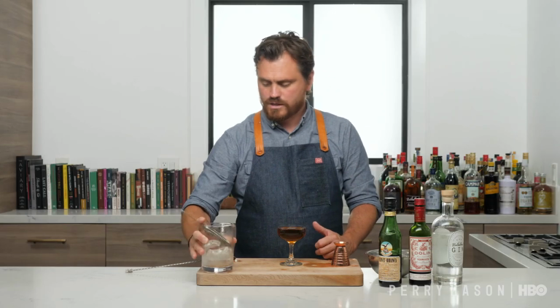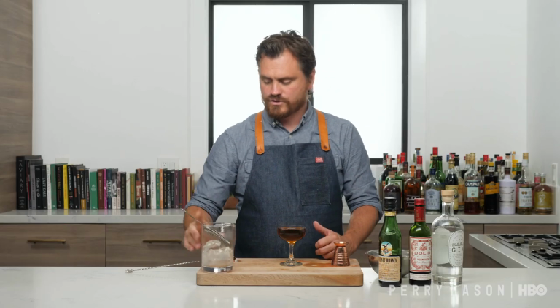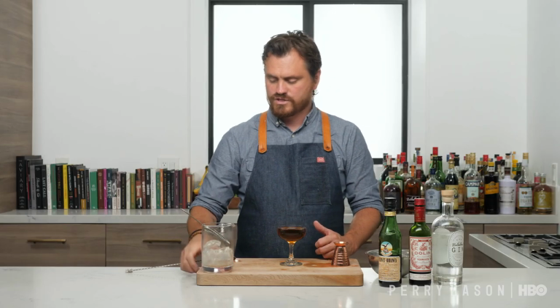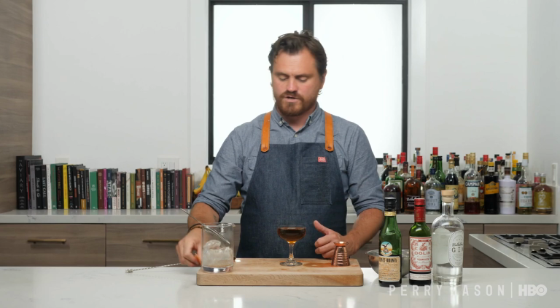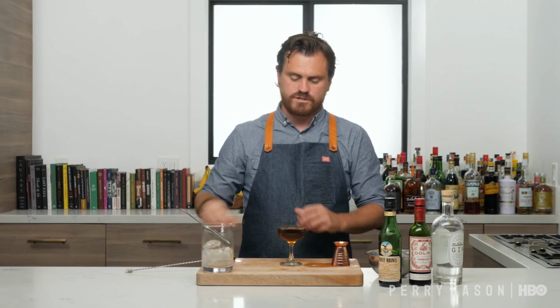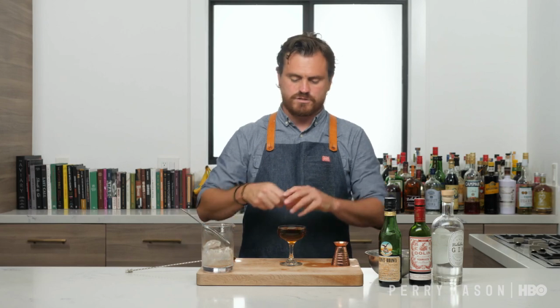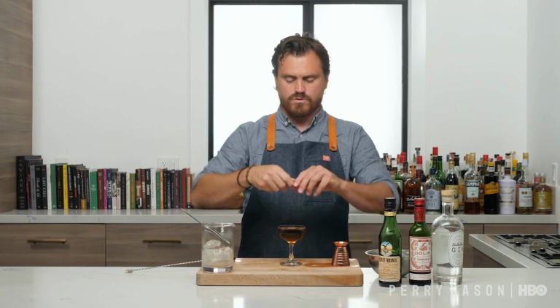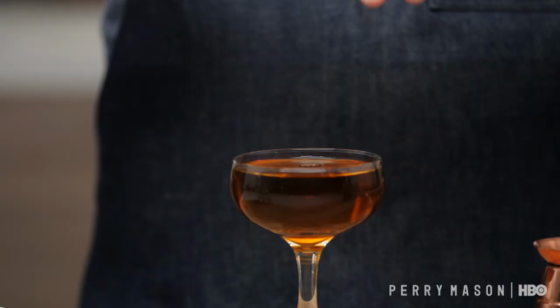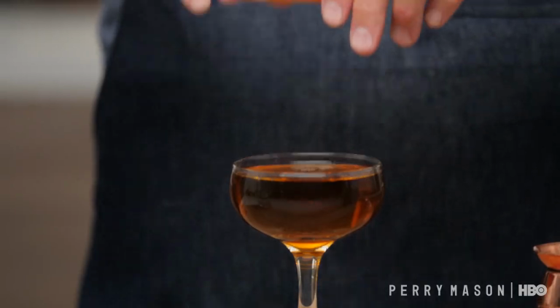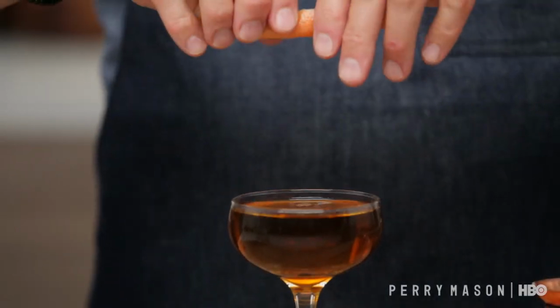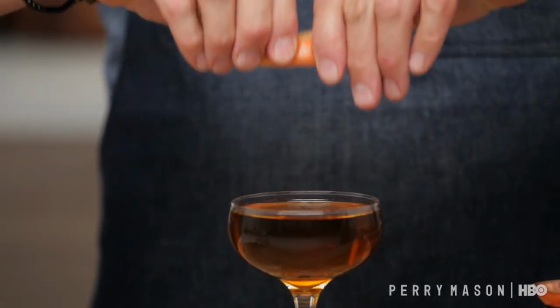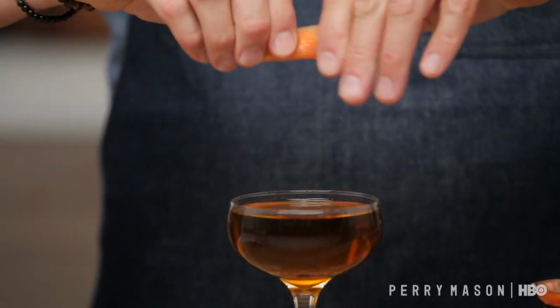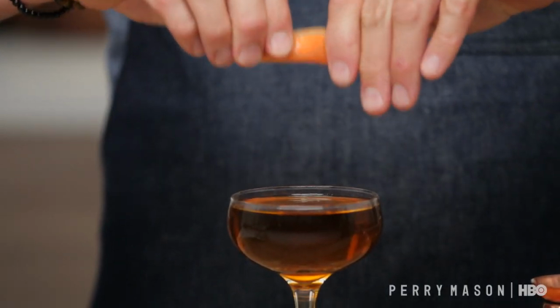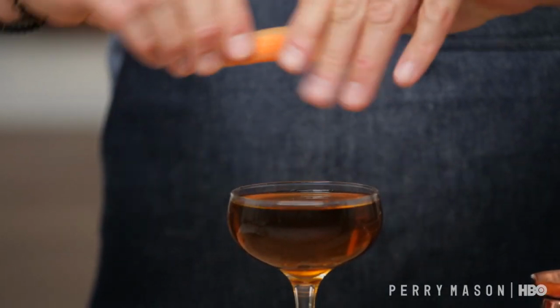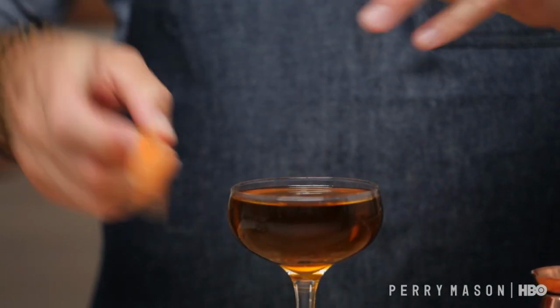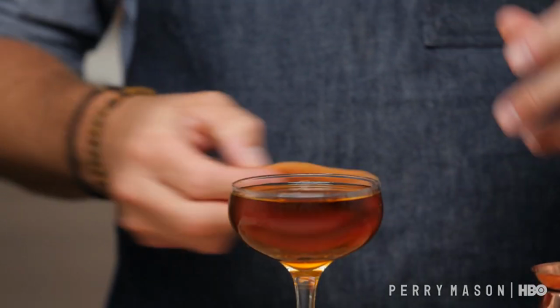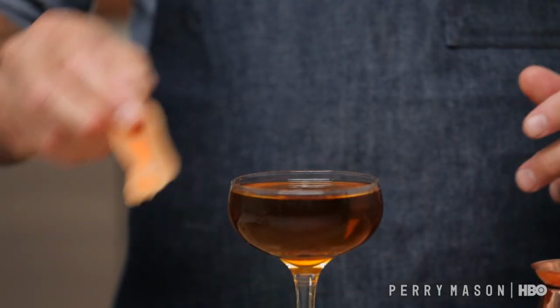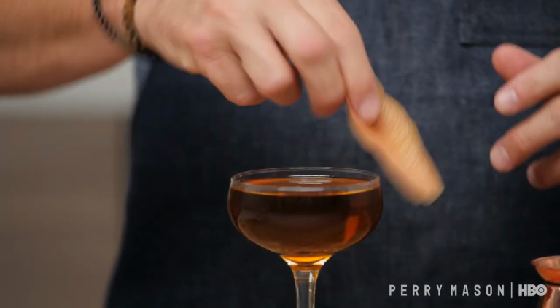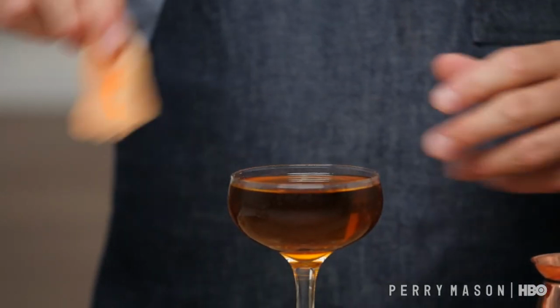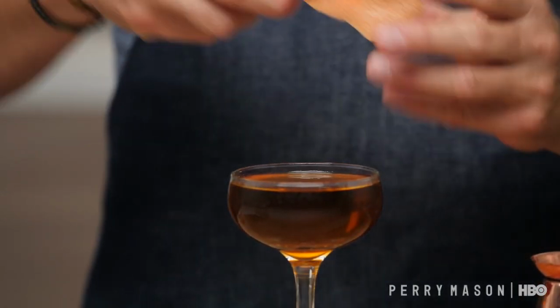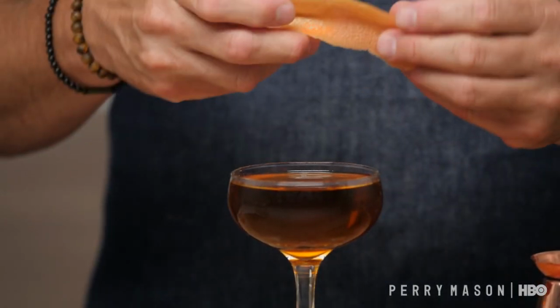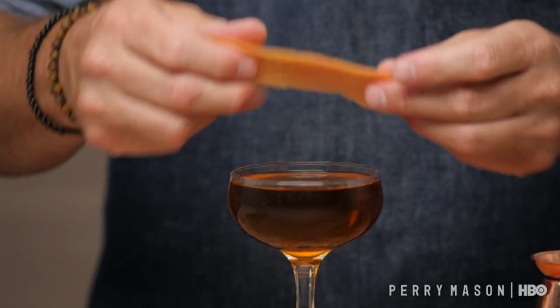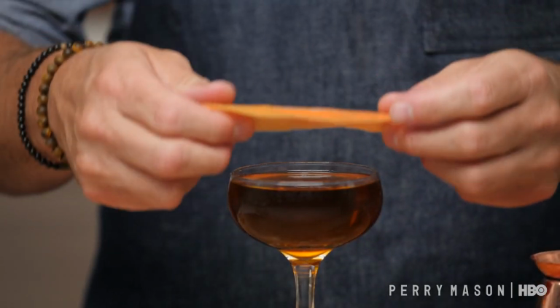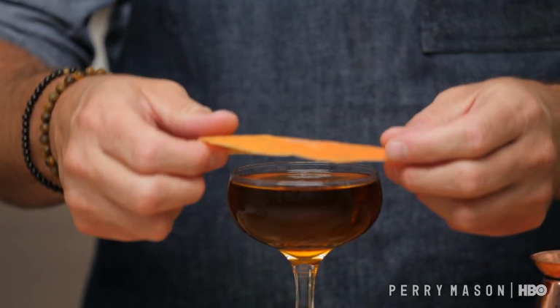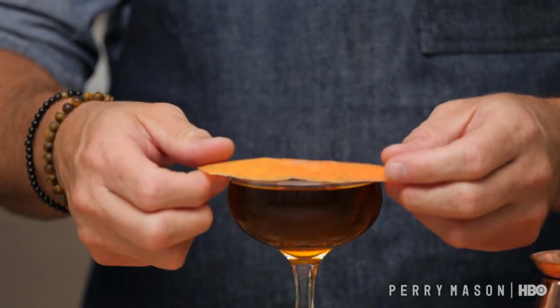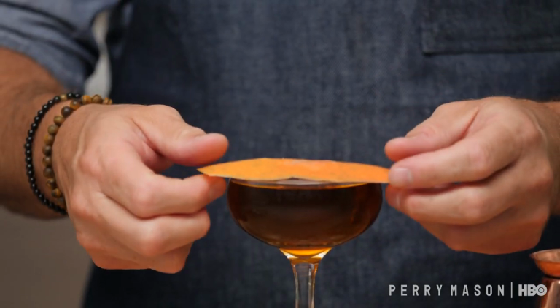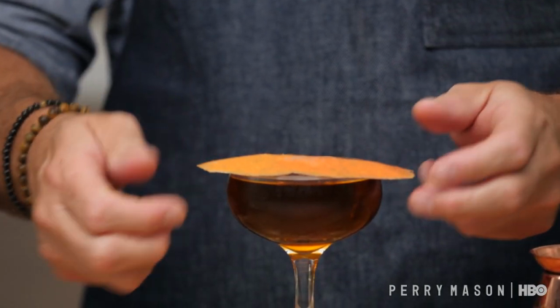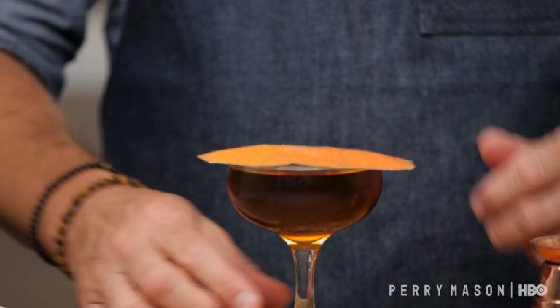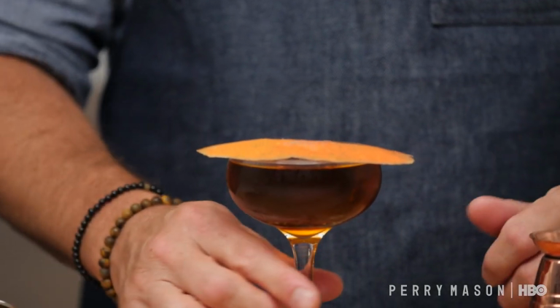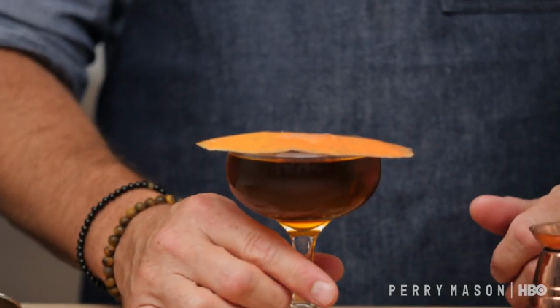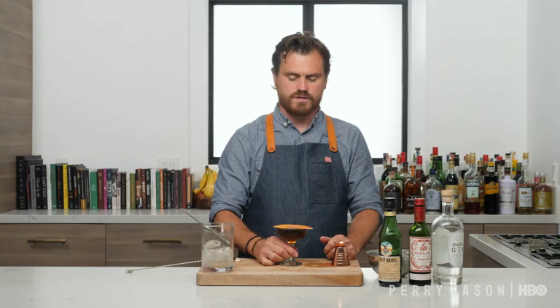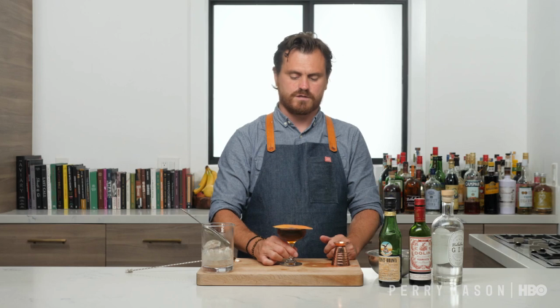So then we are just going to strain this into our glass, and then just give it a nice orange twist. For this one, I am just going to lay it on the side like that.